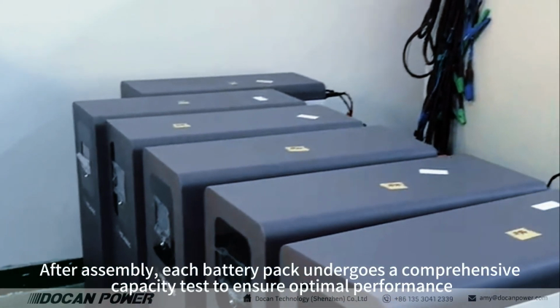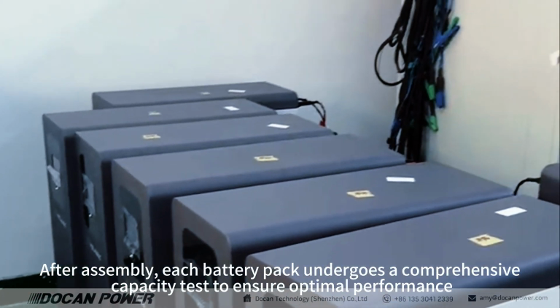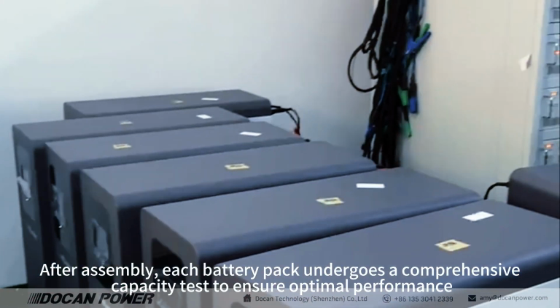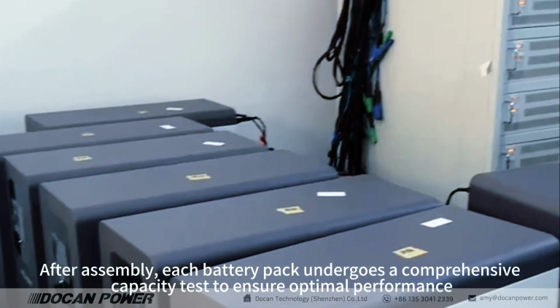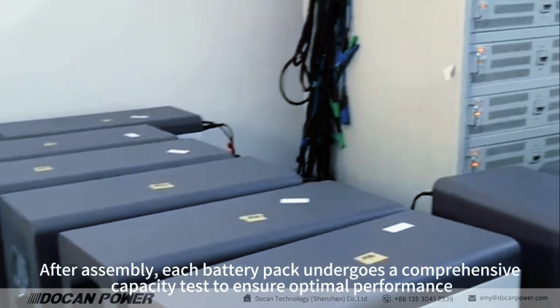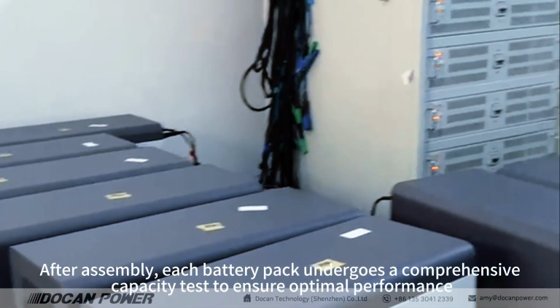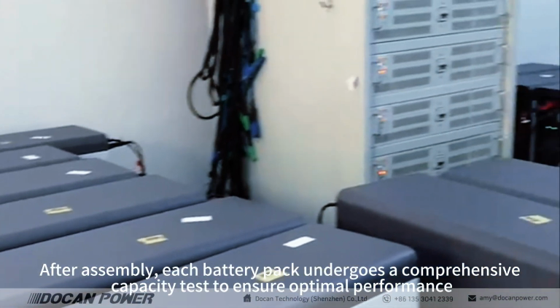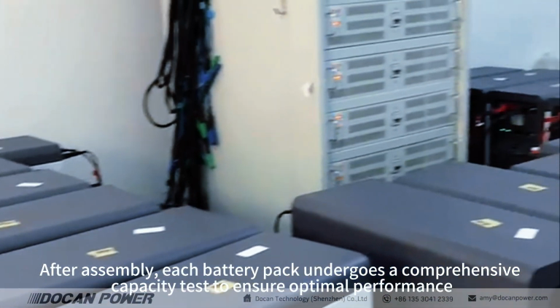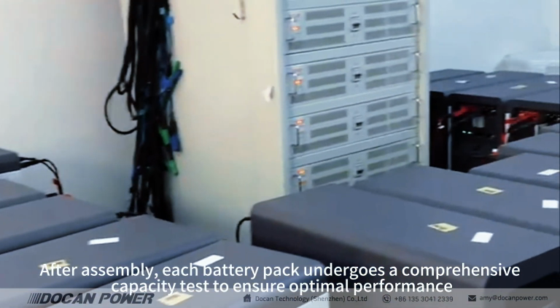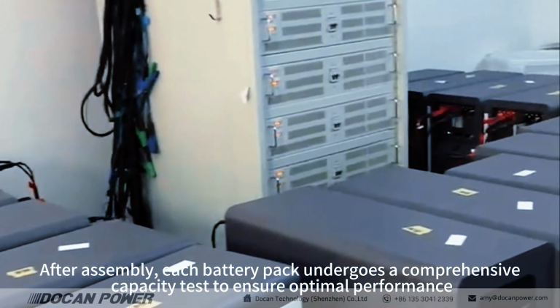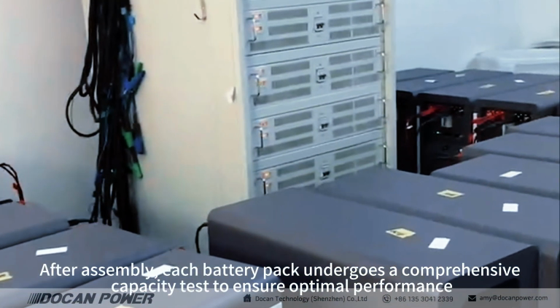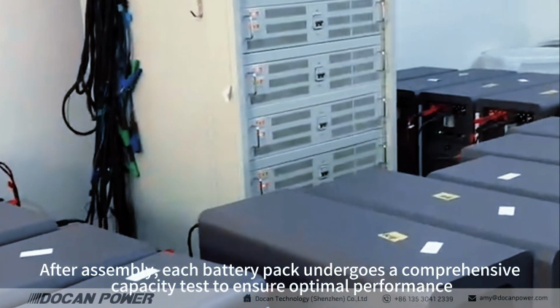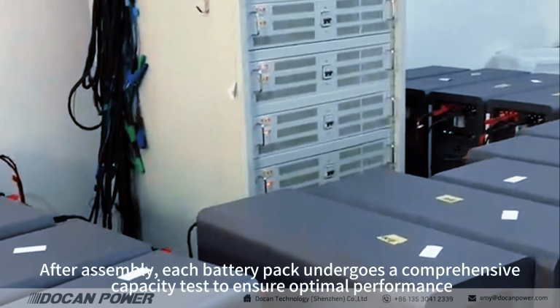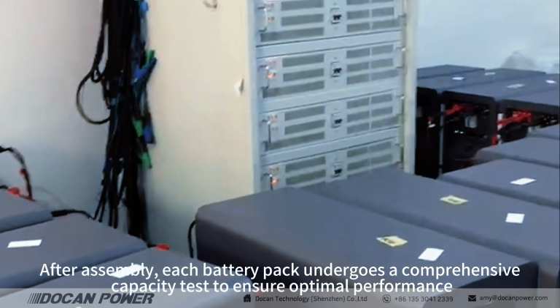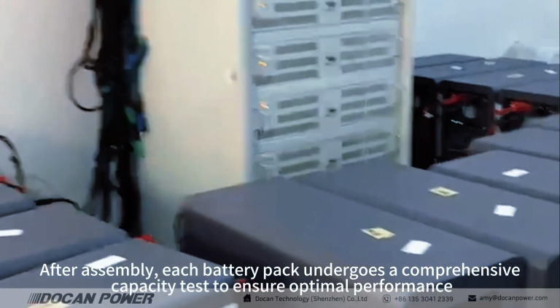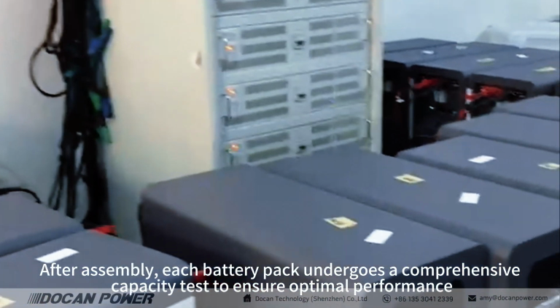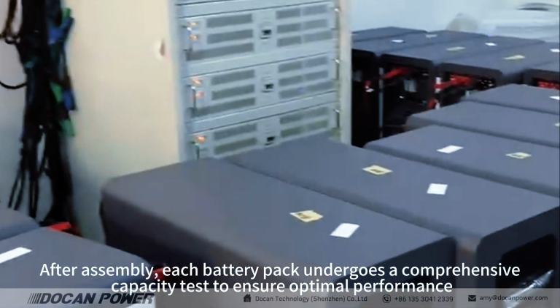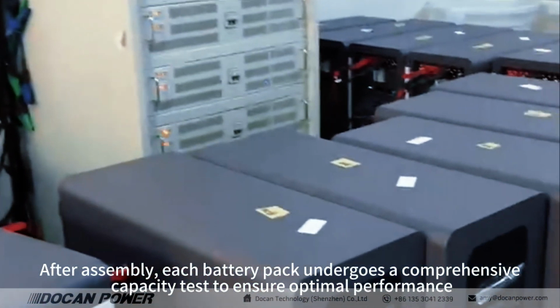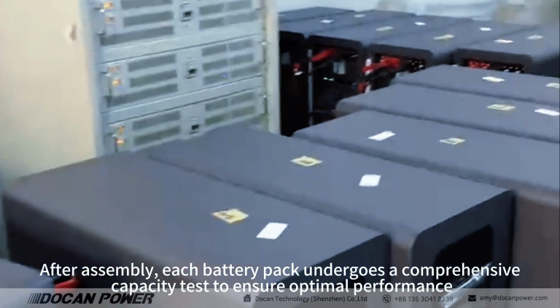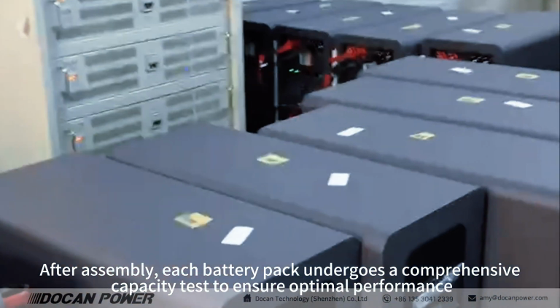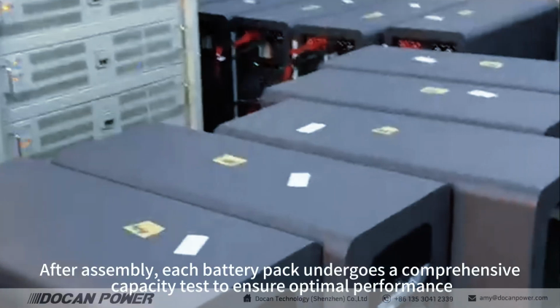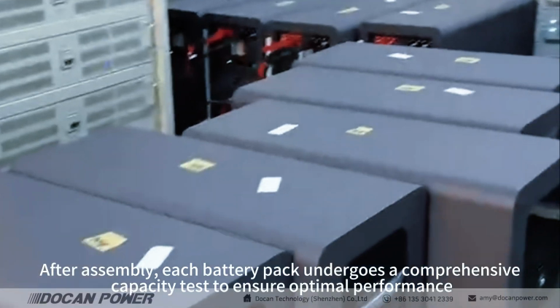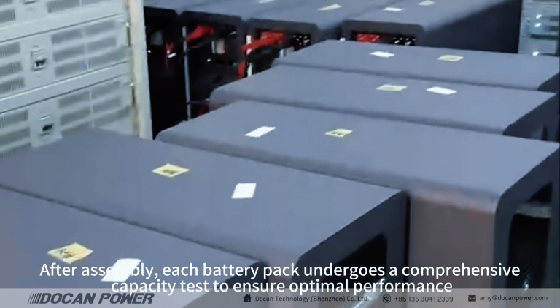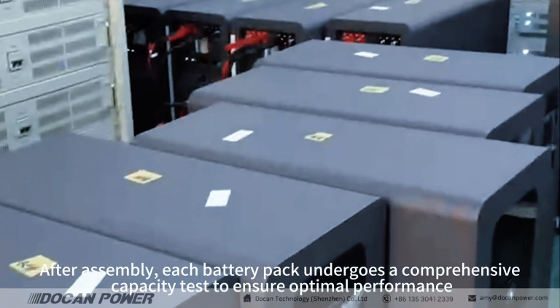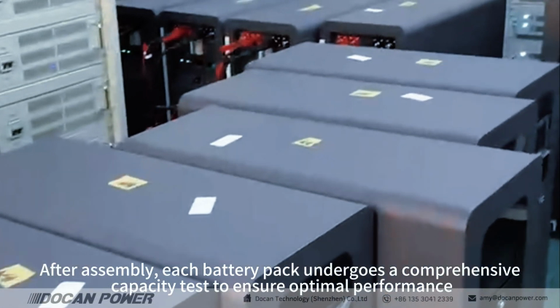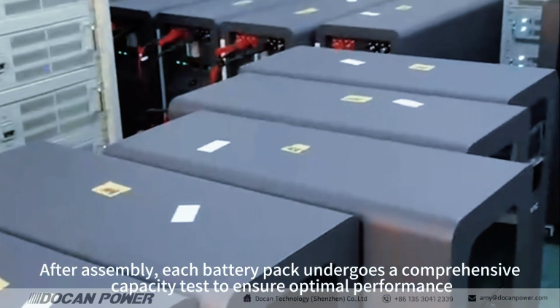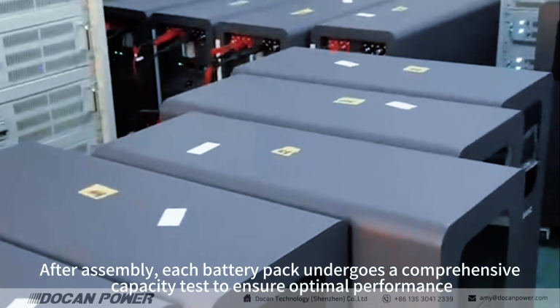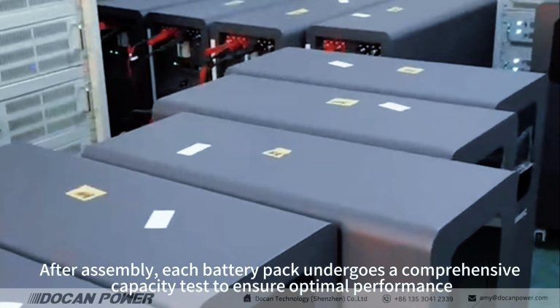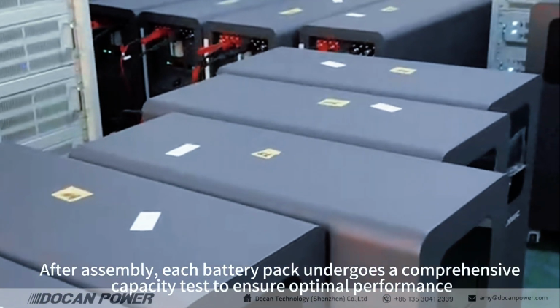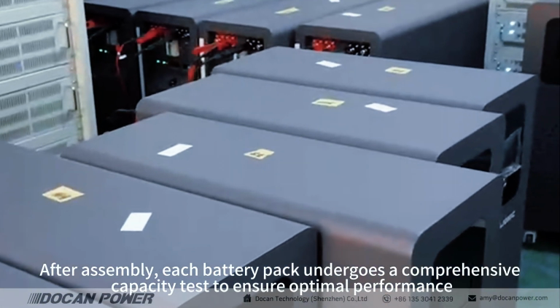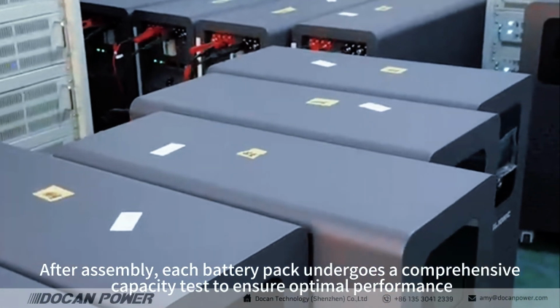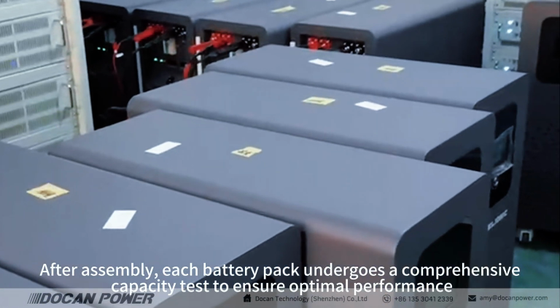After assembly, each battery pack undergoes a comprehensive capacity test to ensure optimal performance.